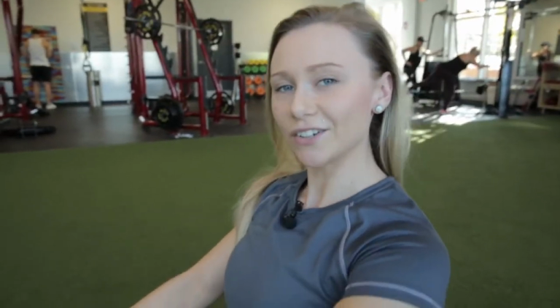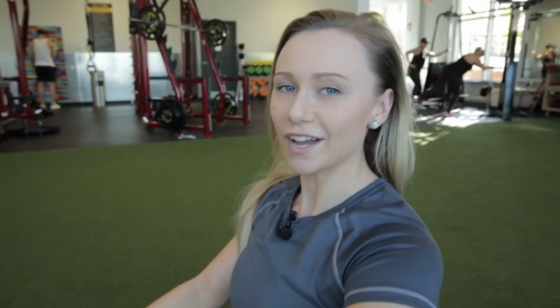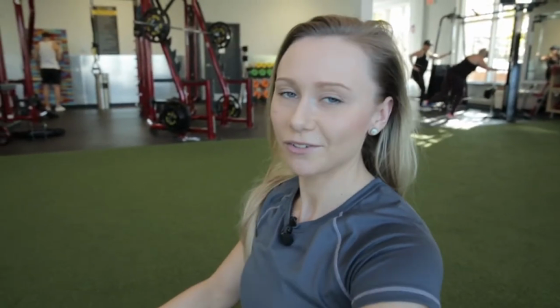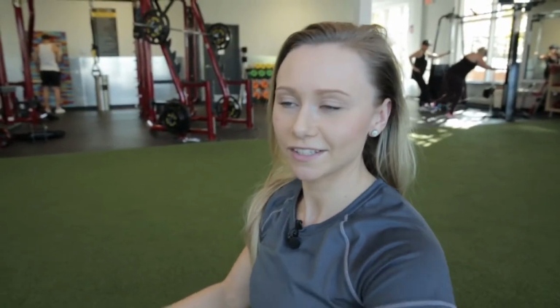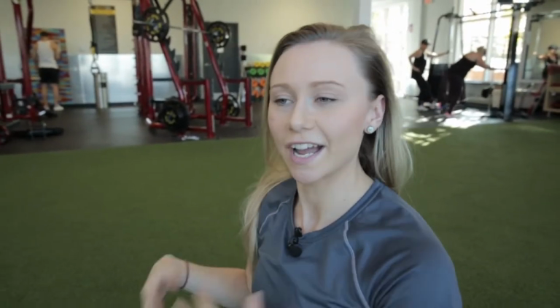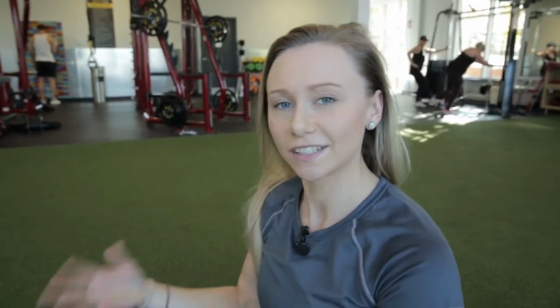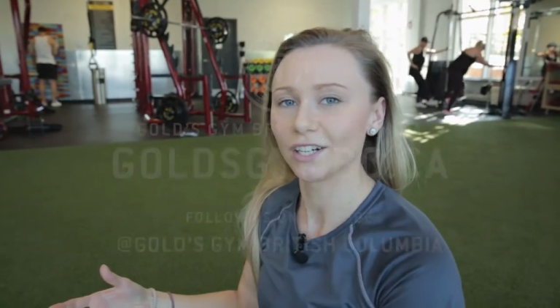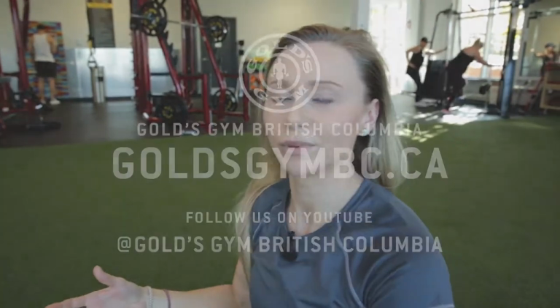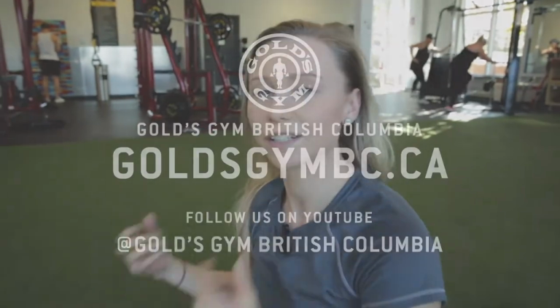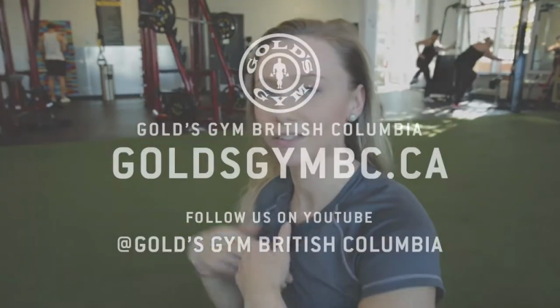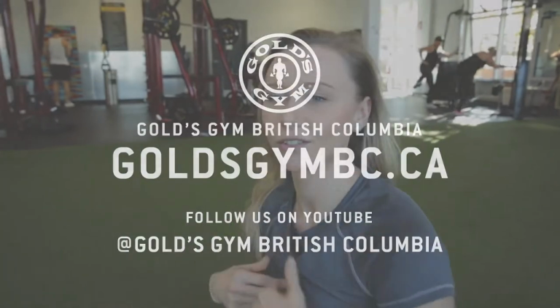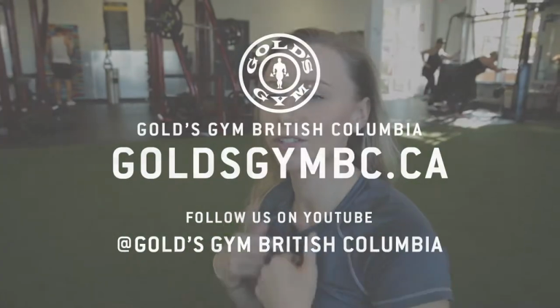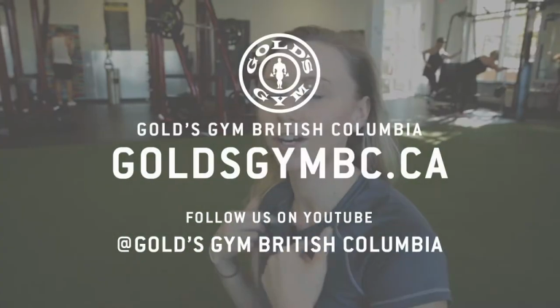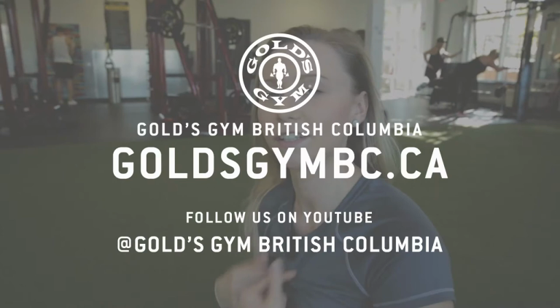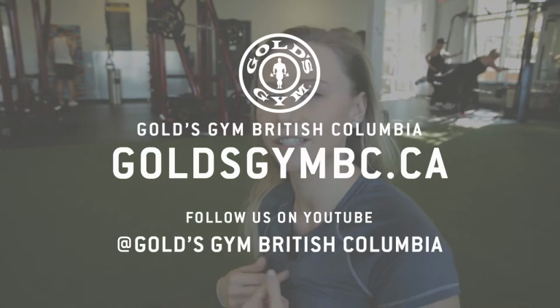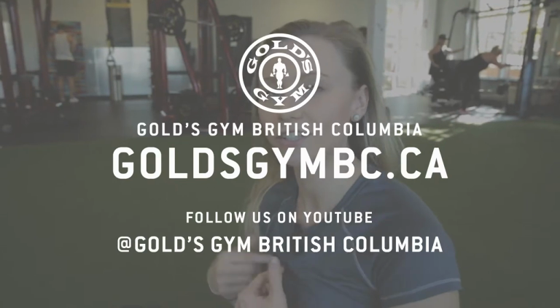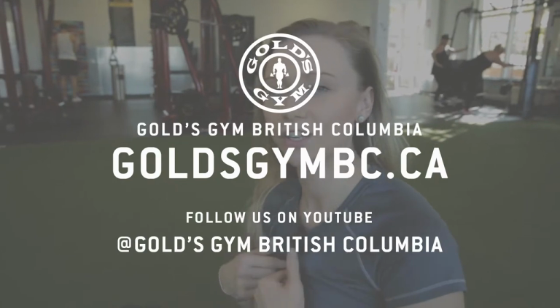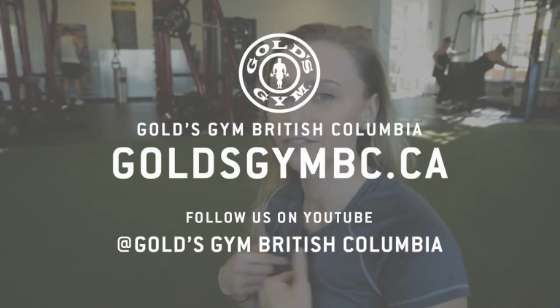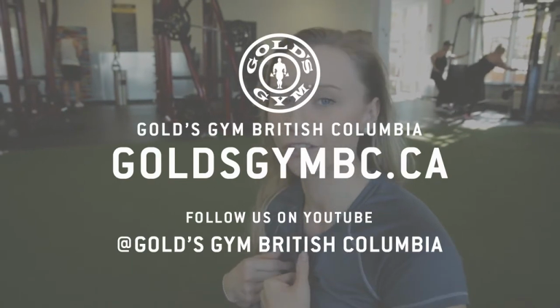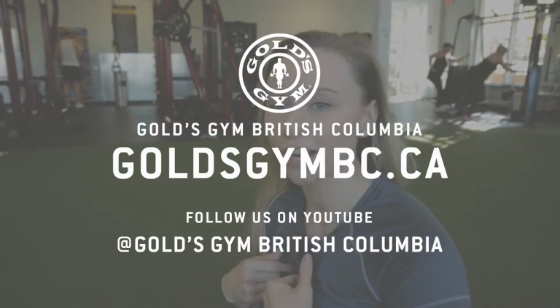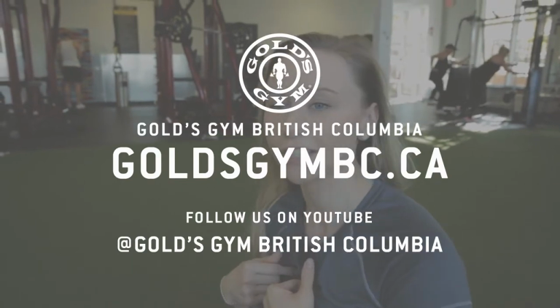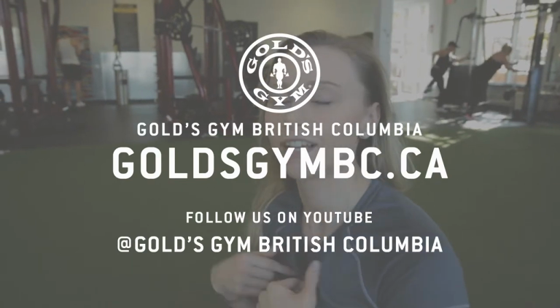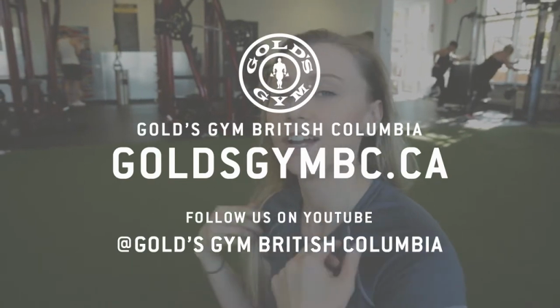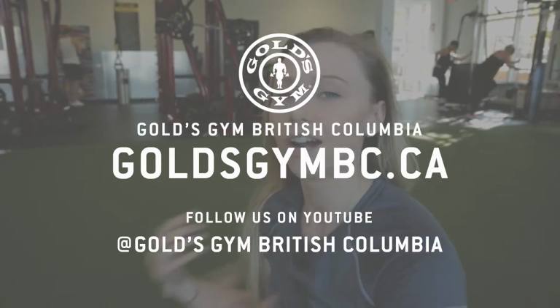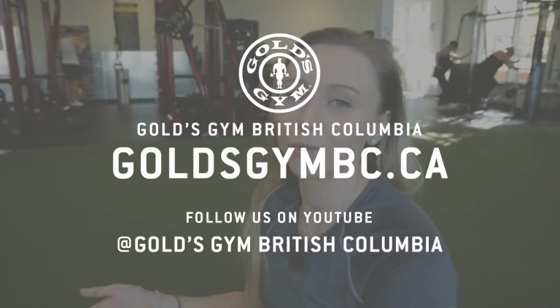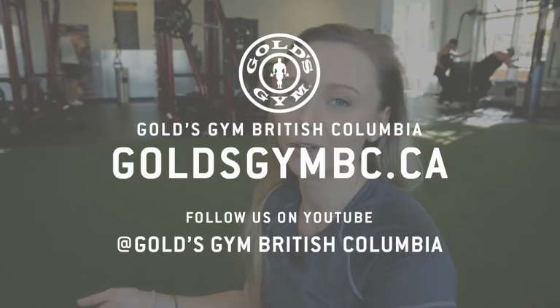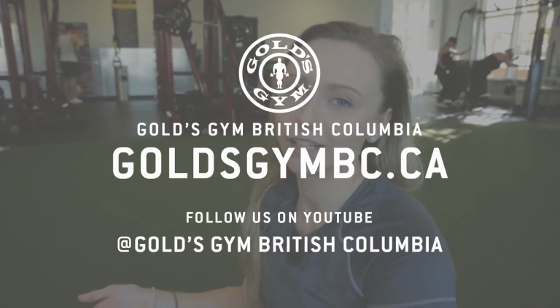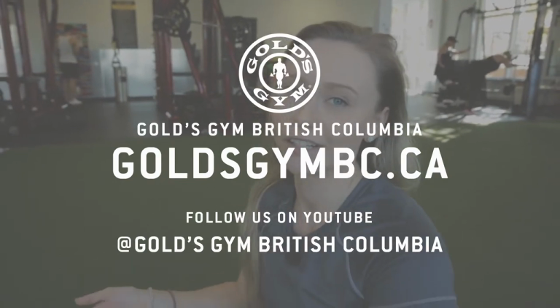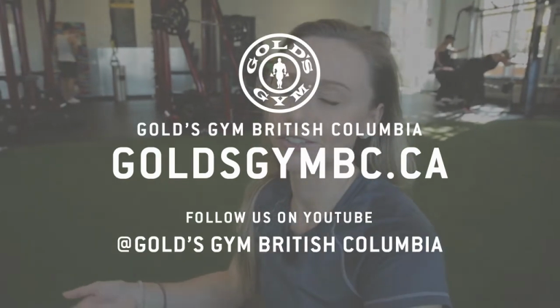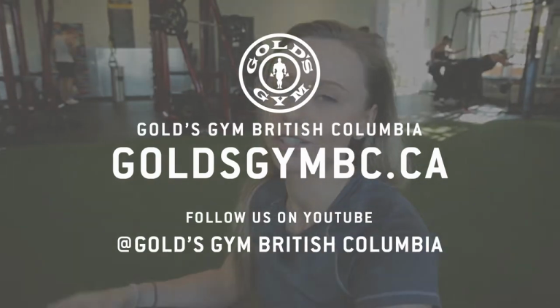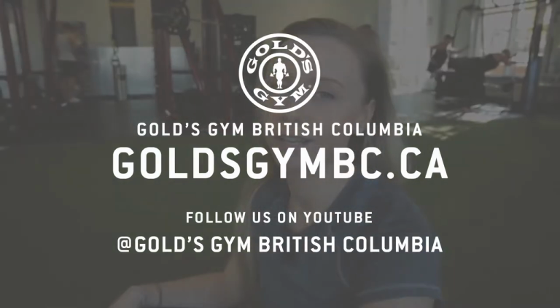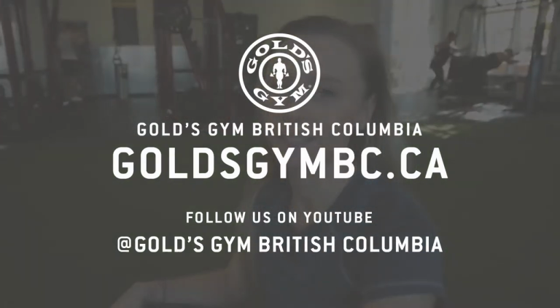So that was hexagon press to target the center of your chest. I'm Courtney at Goals Gym Langley.